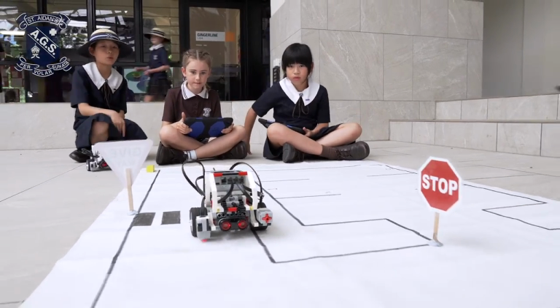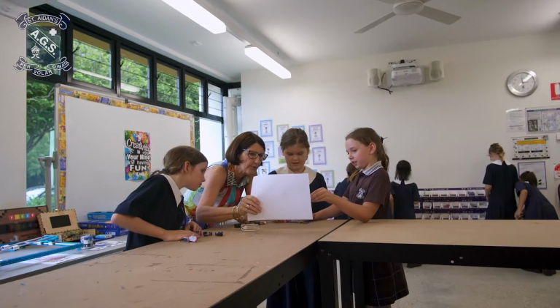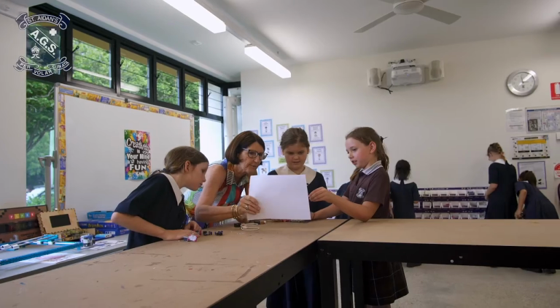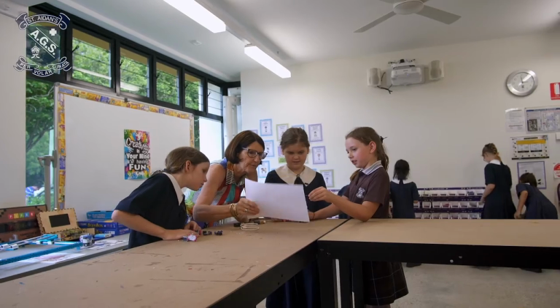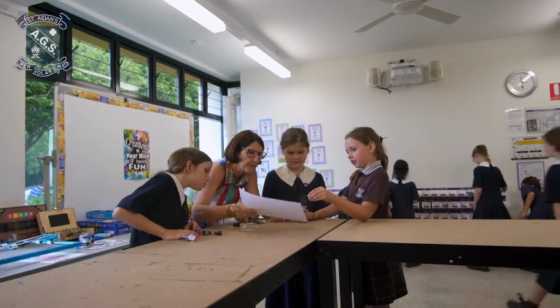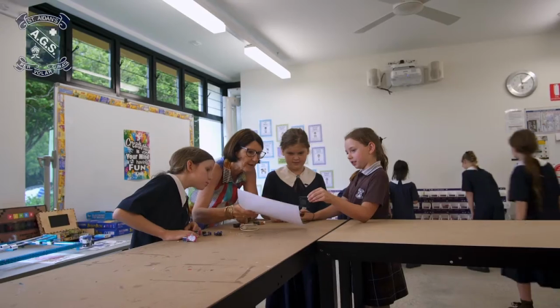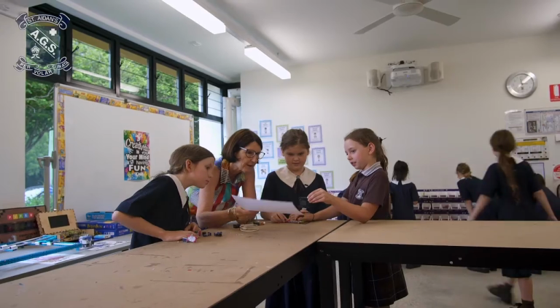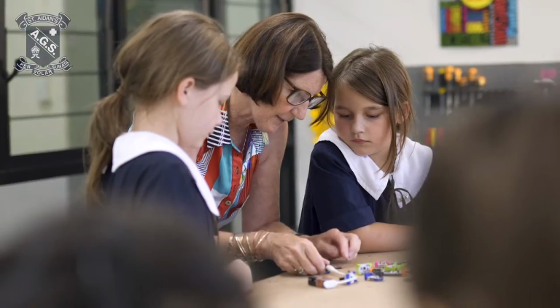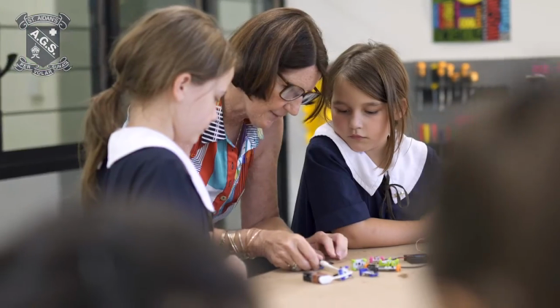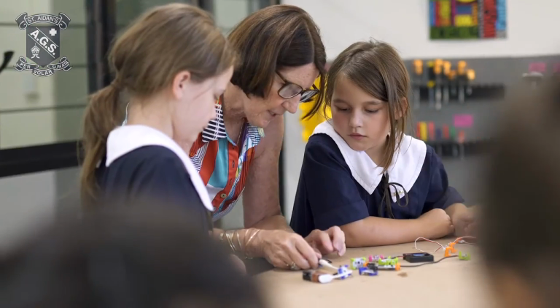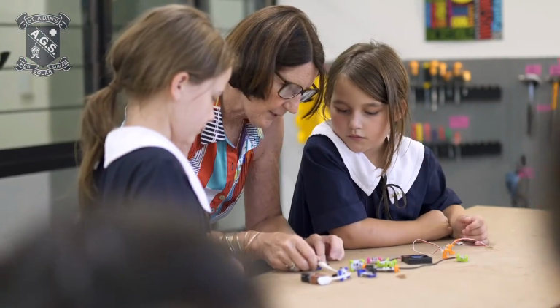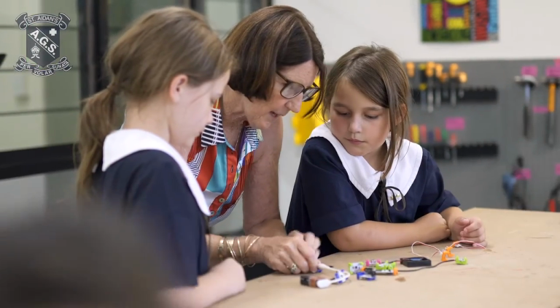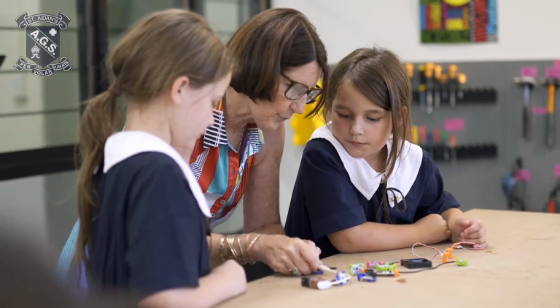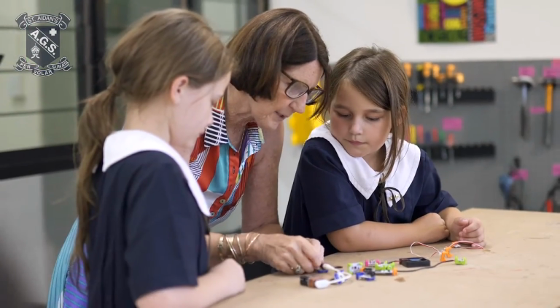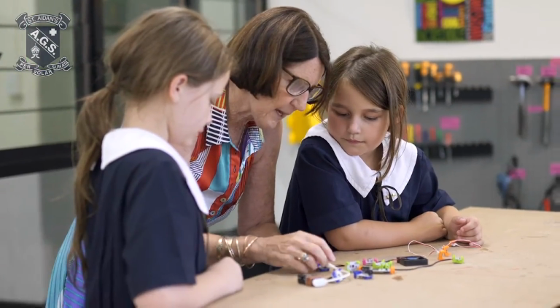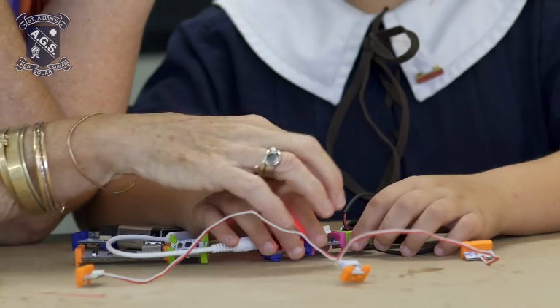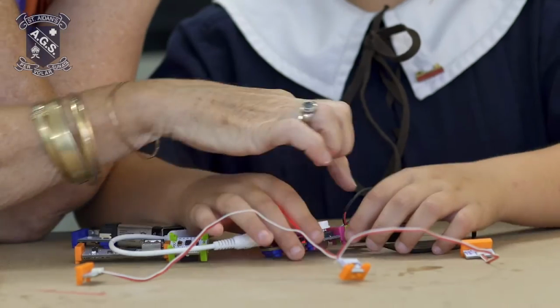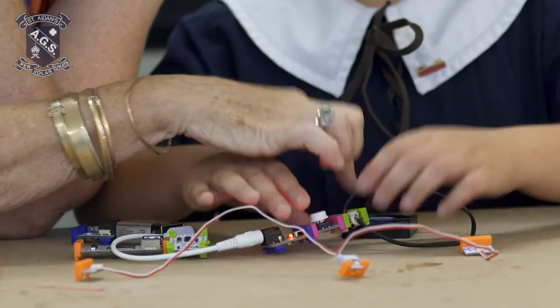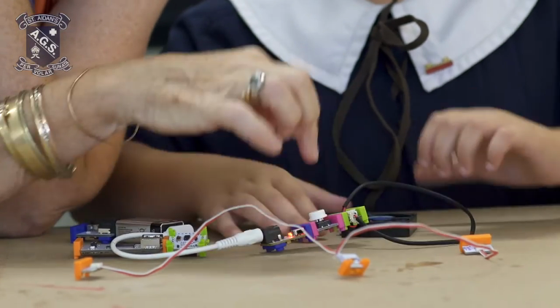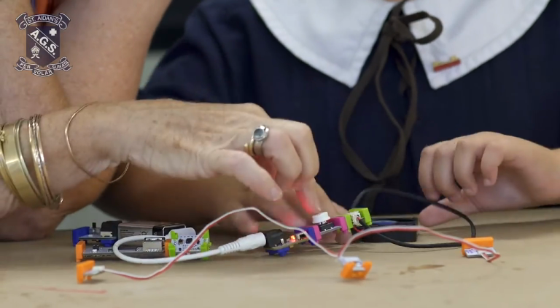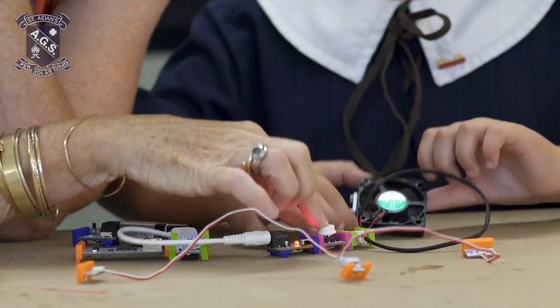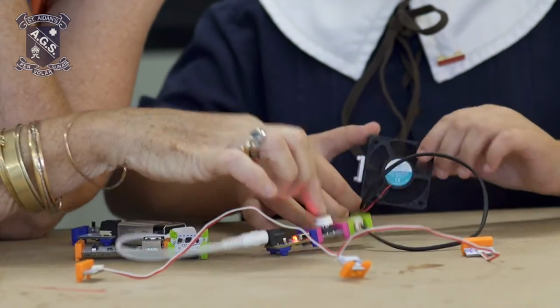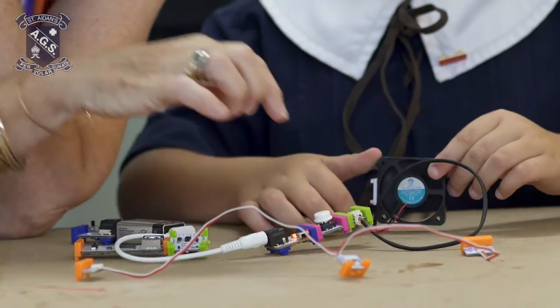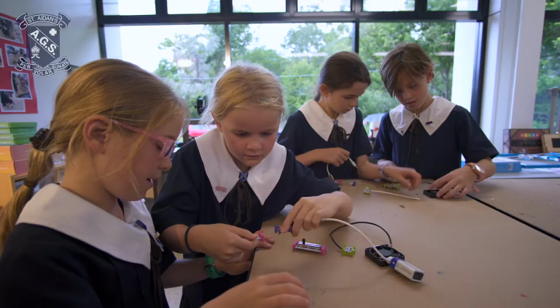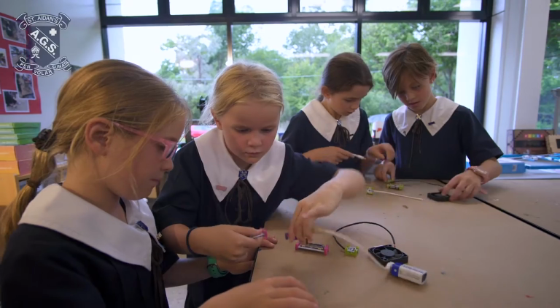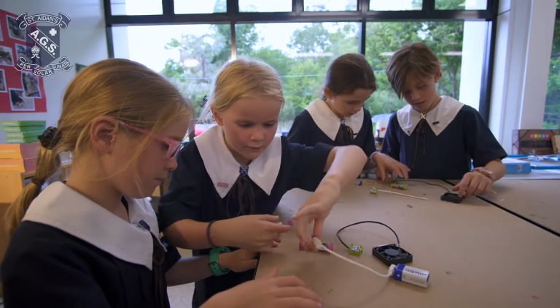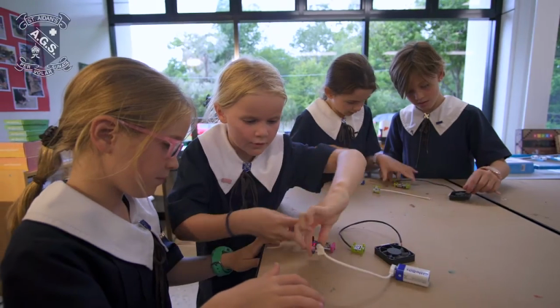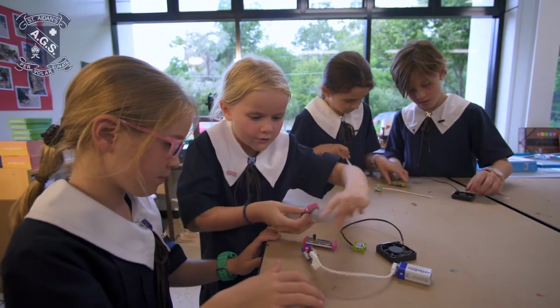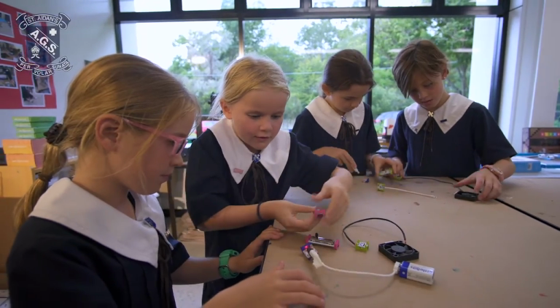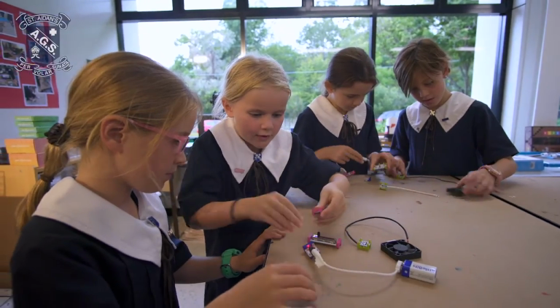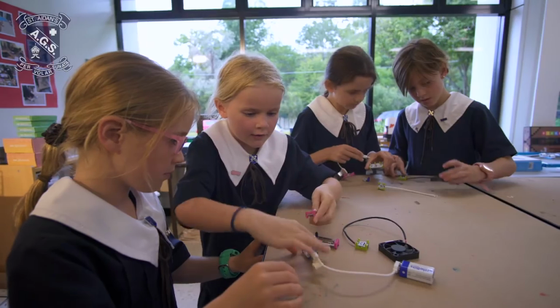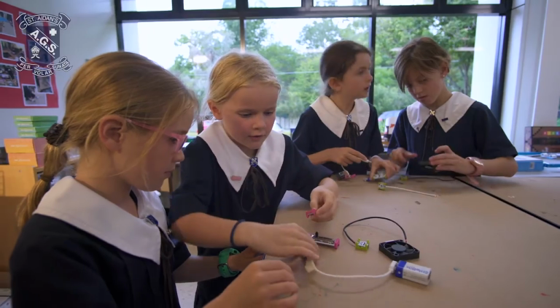Another activity we have after school is called STEMIs, where we address things and the girls are building and making things.